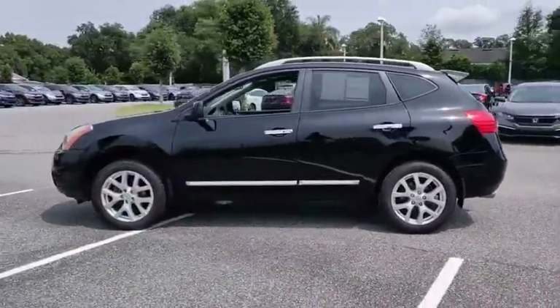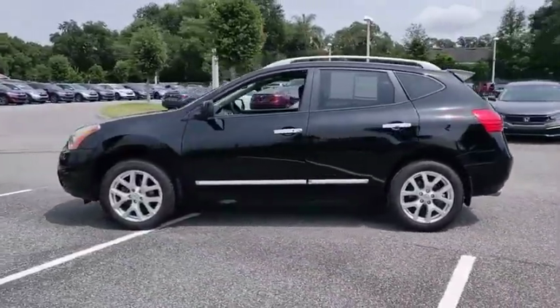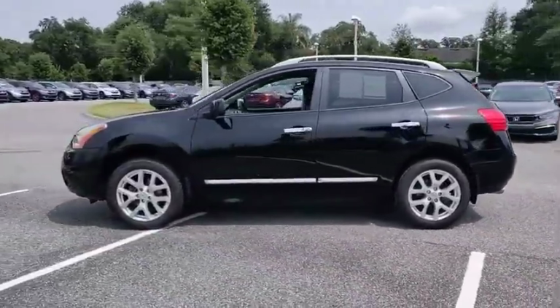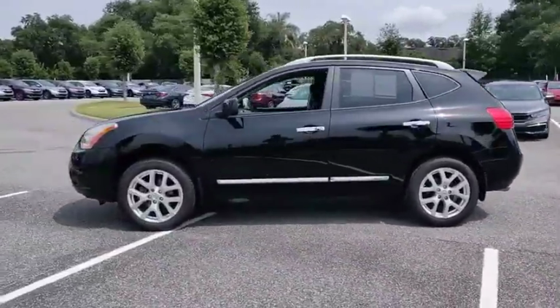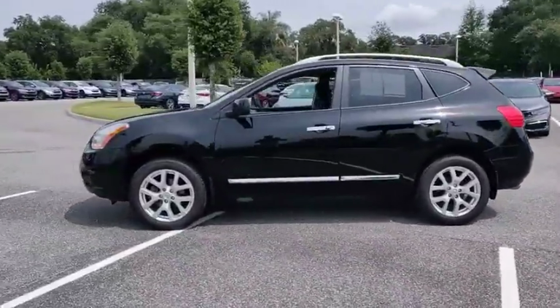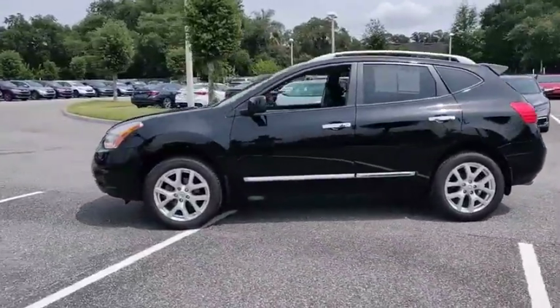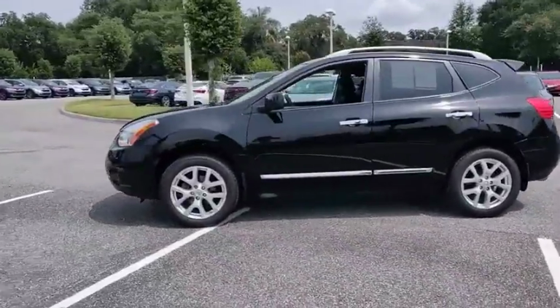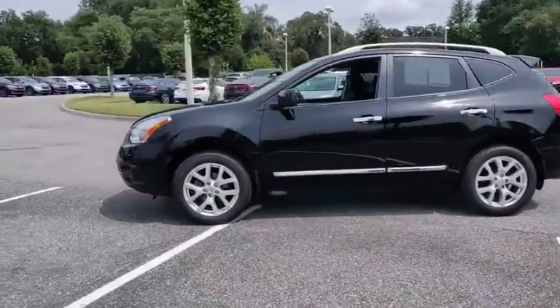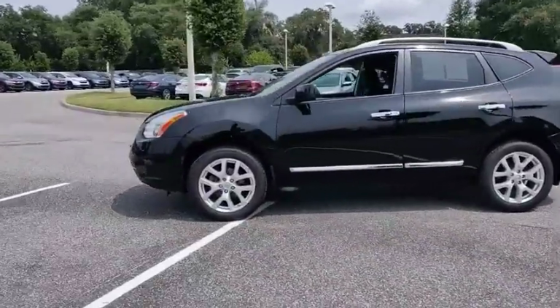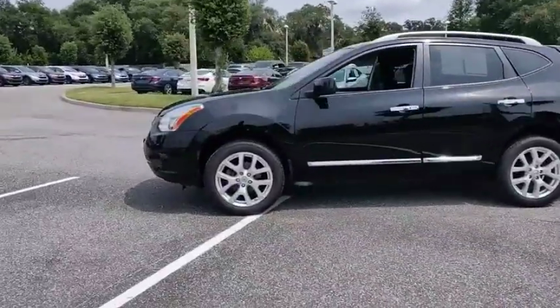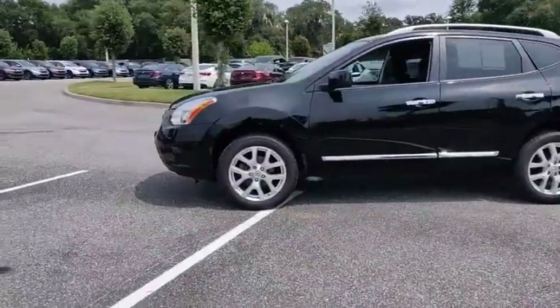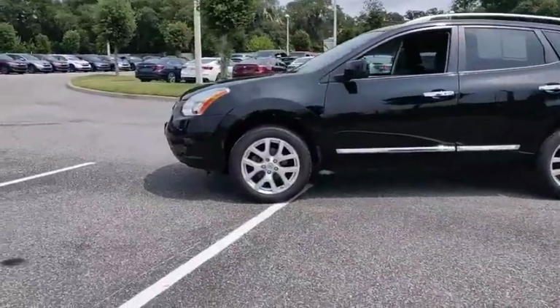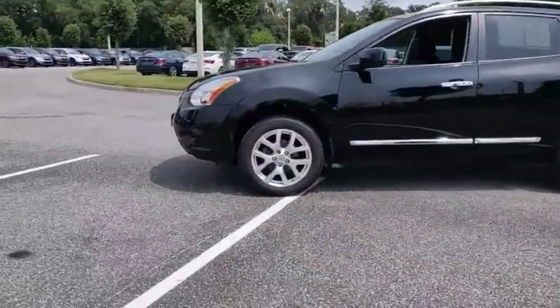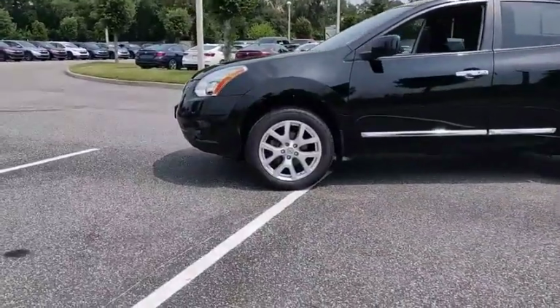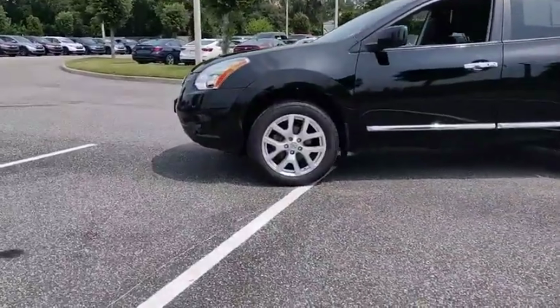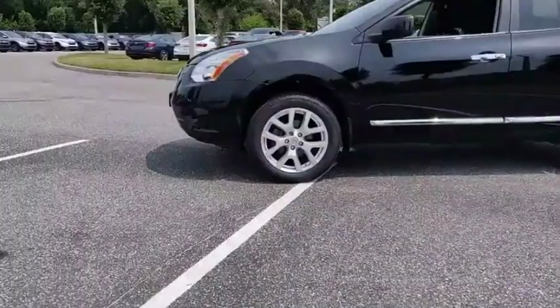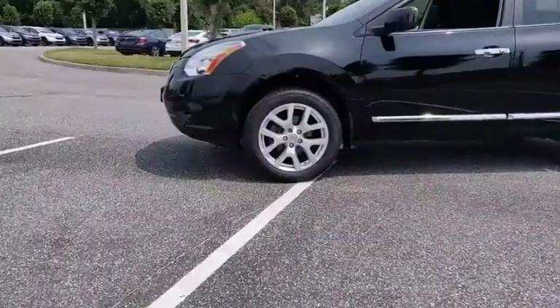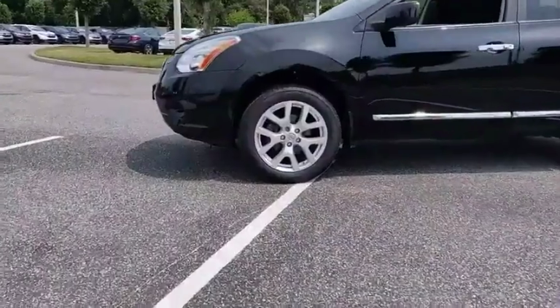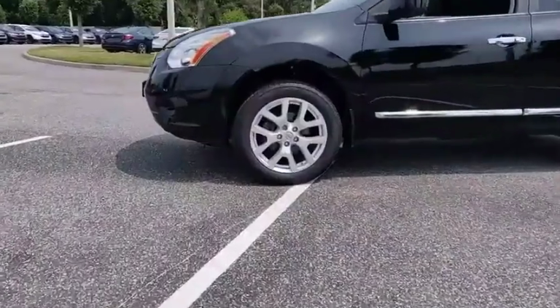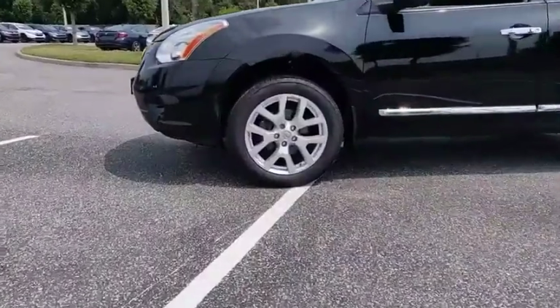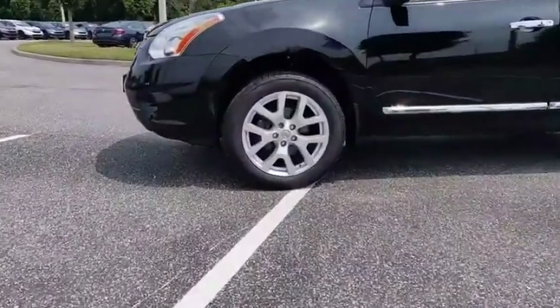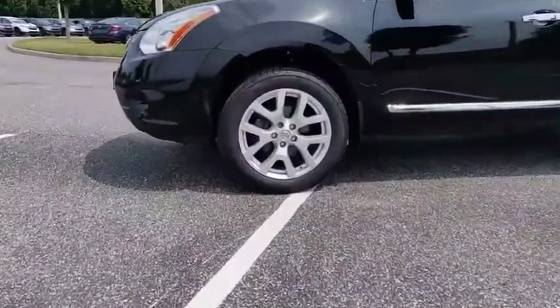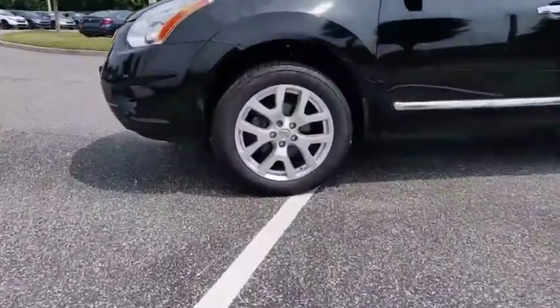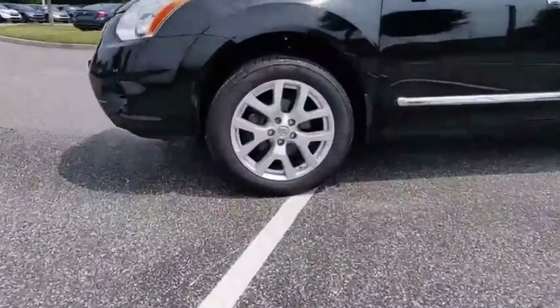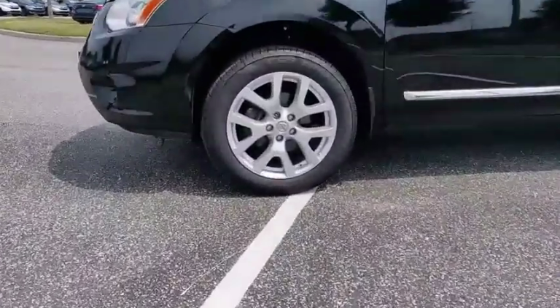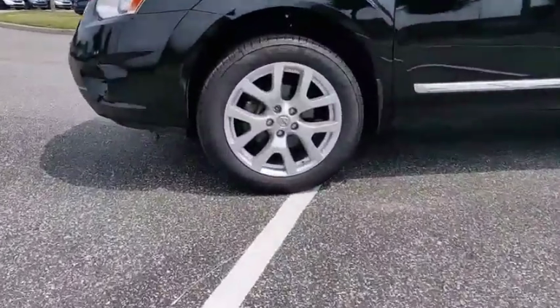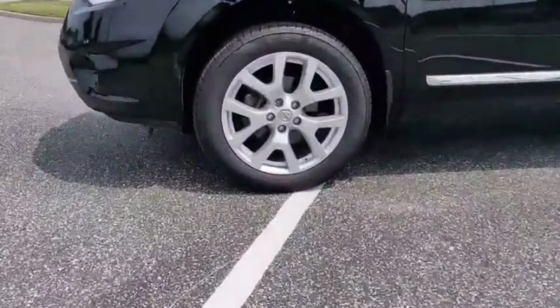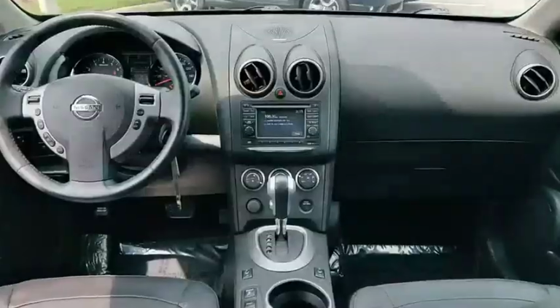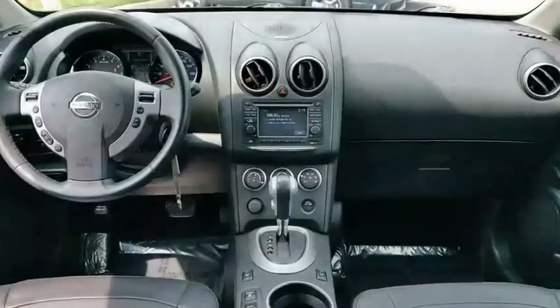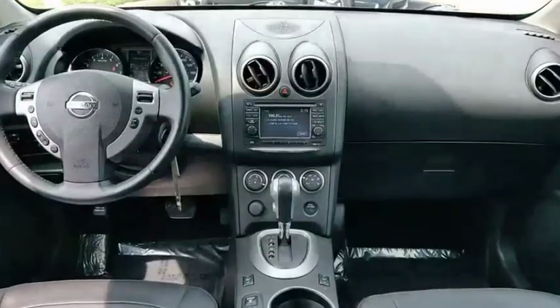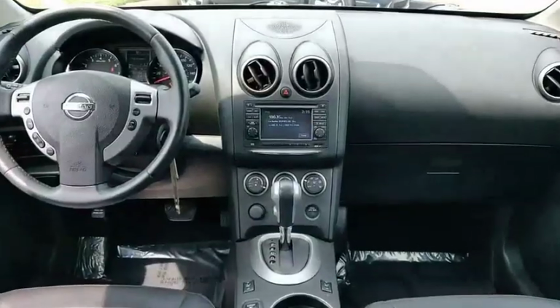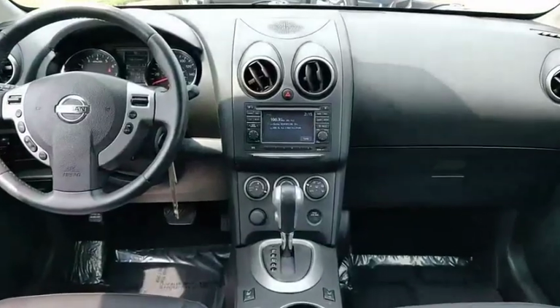And is priced below $10,000. This vehicle has less than 95,000 miles.